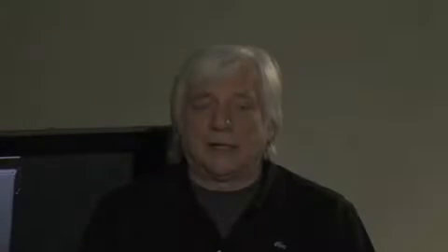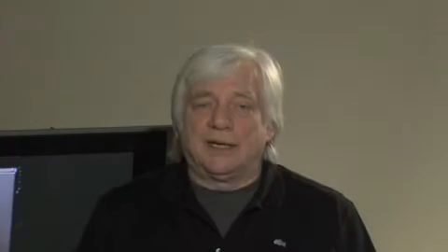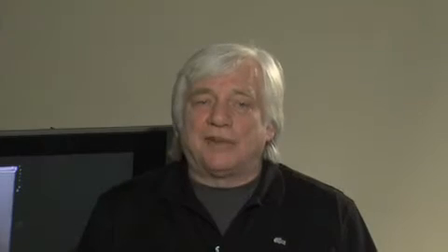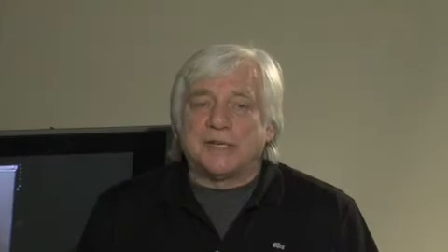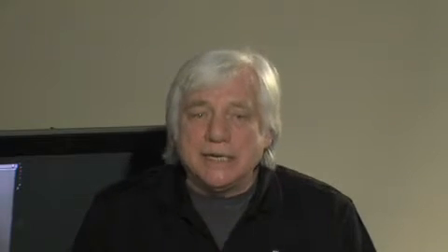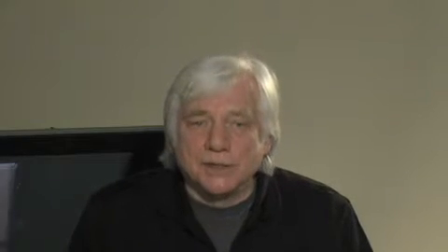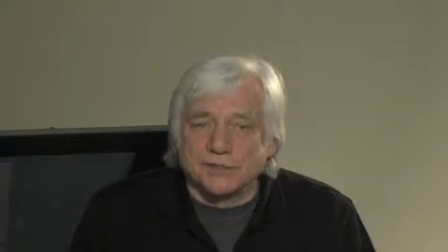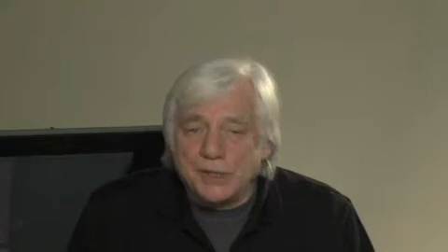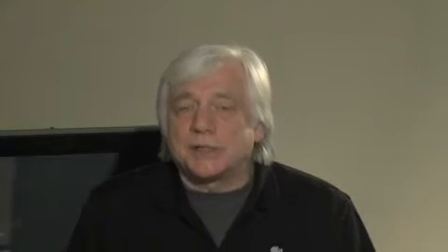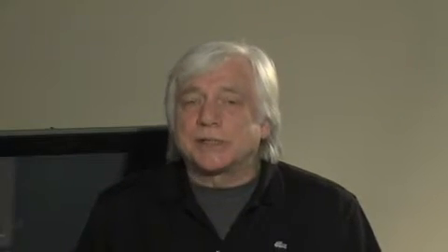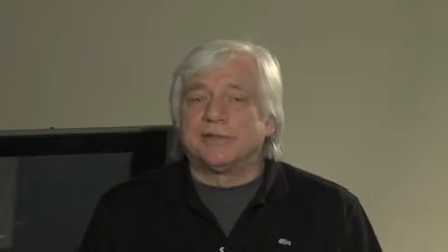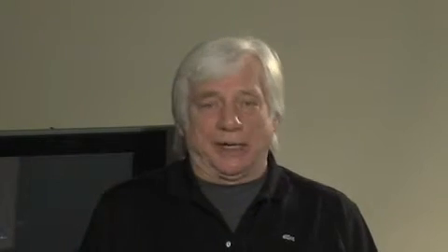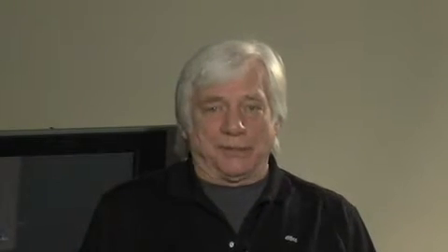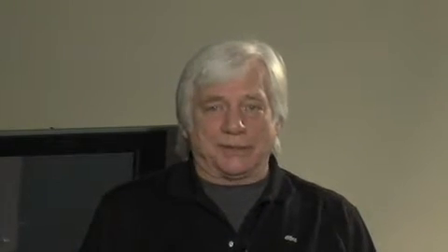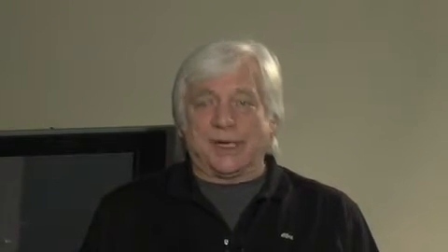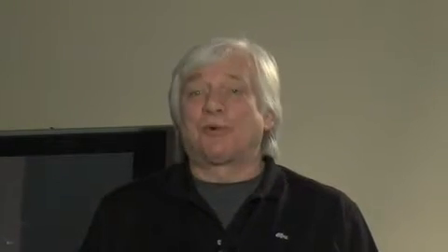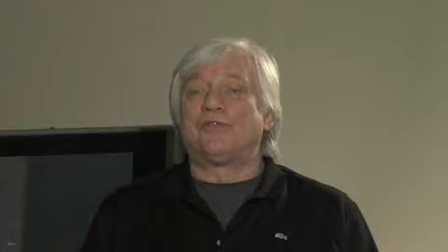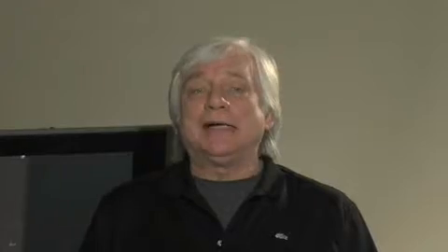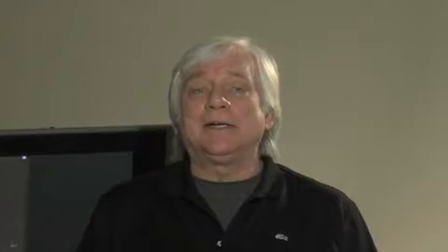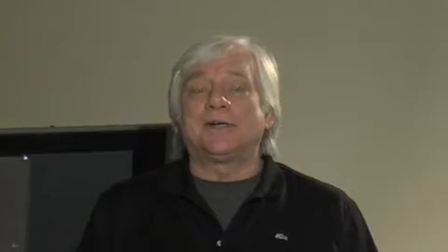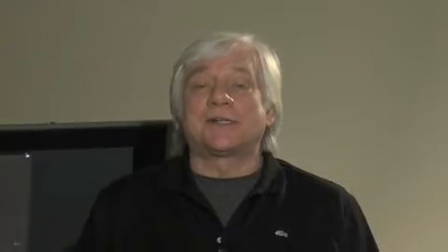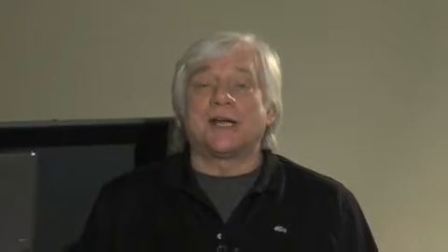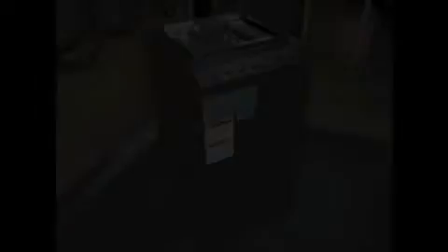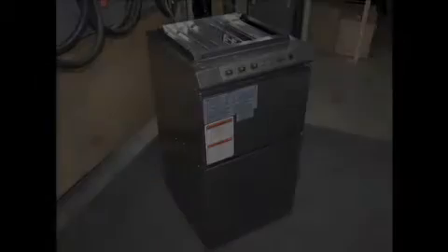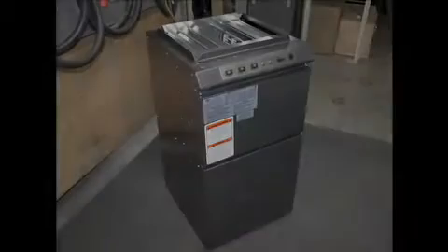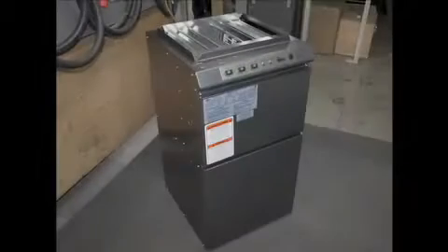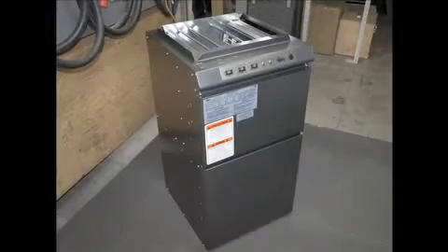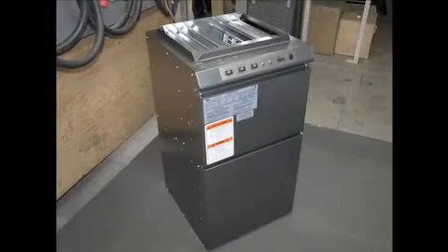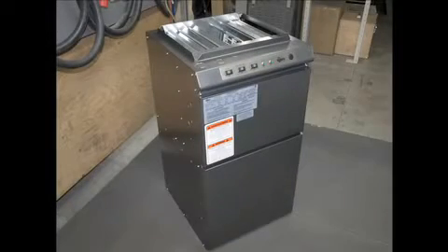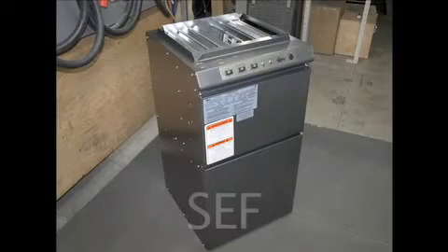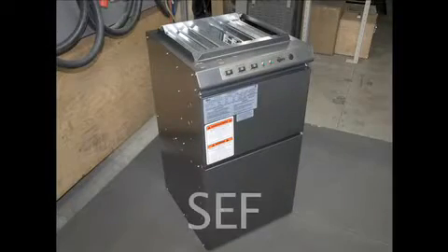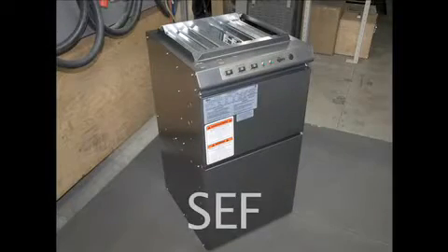After years of research and development, Stelpro finally introduces its SEF electric furnace.